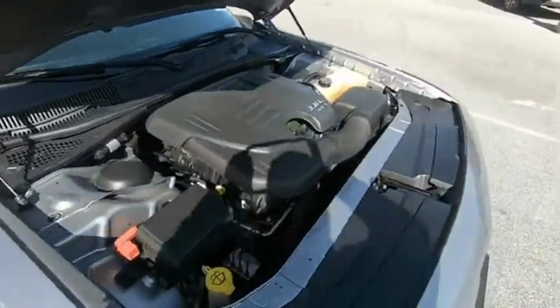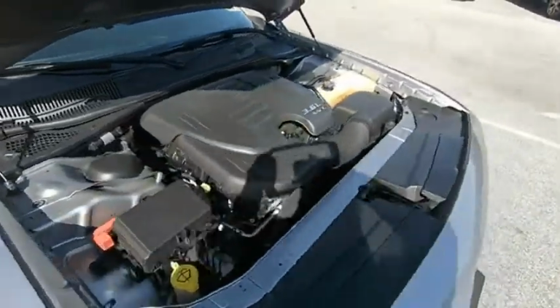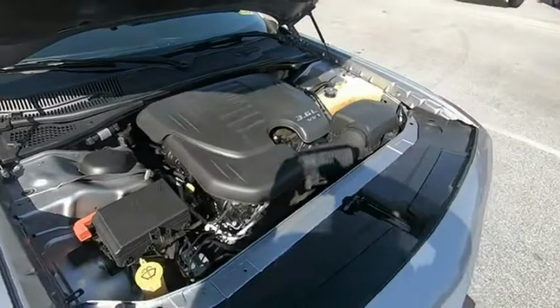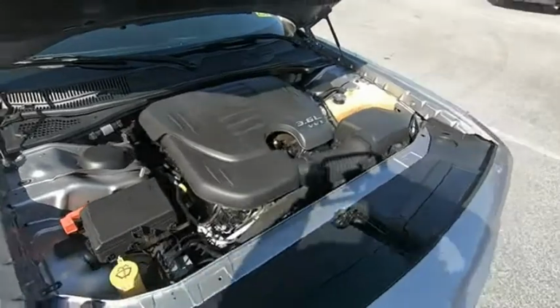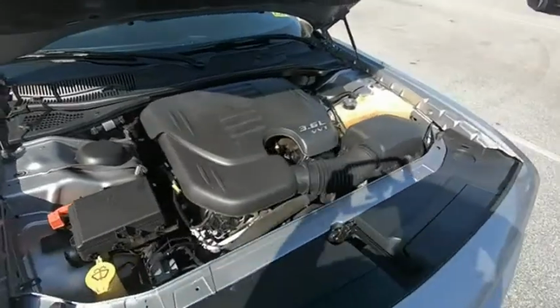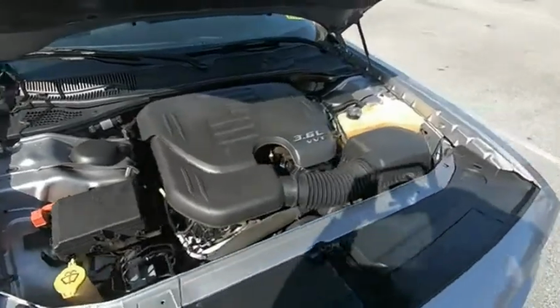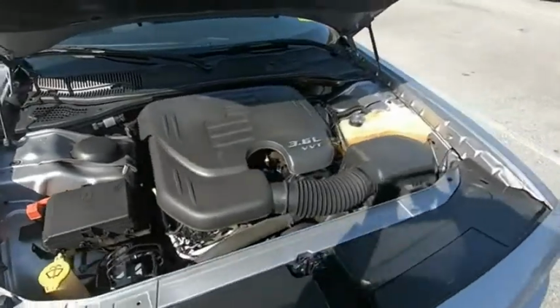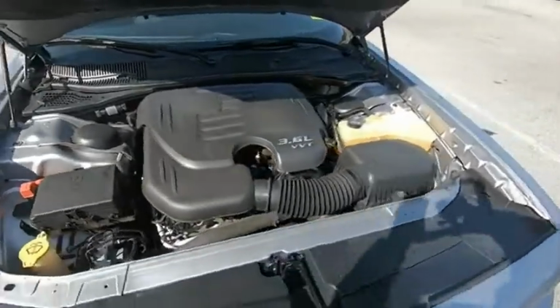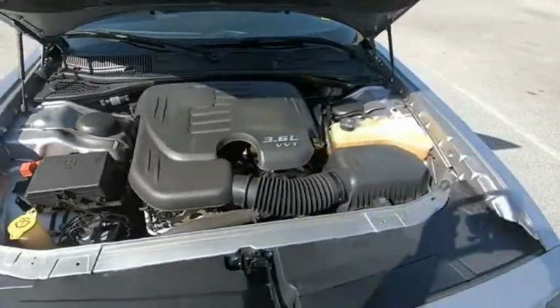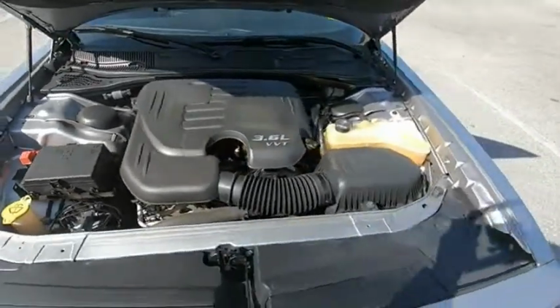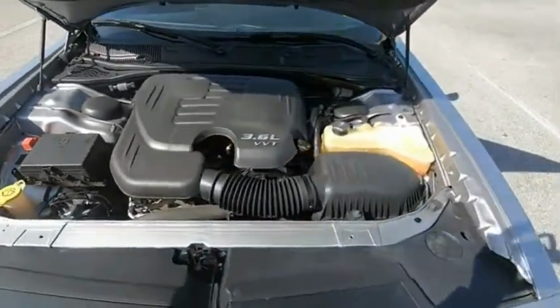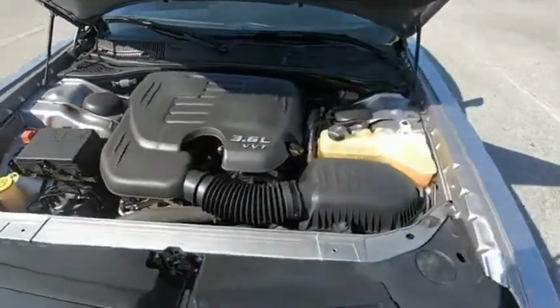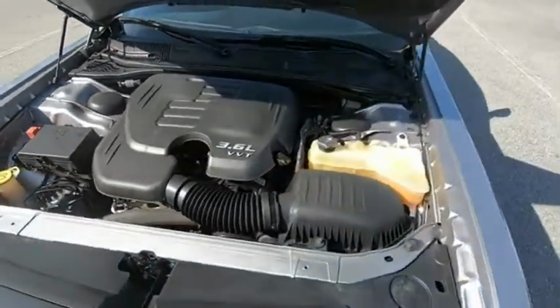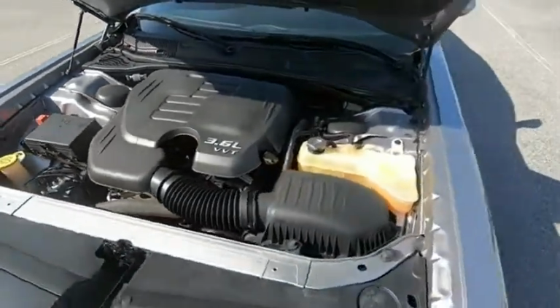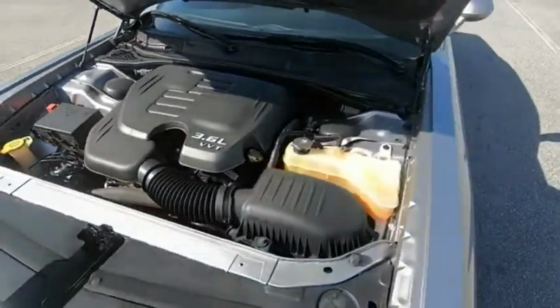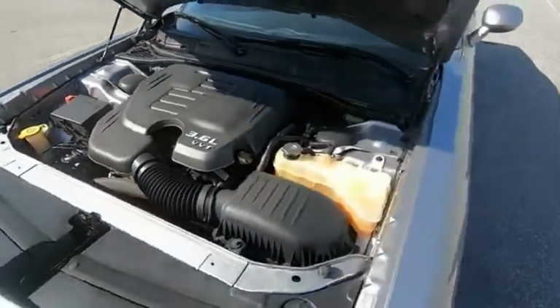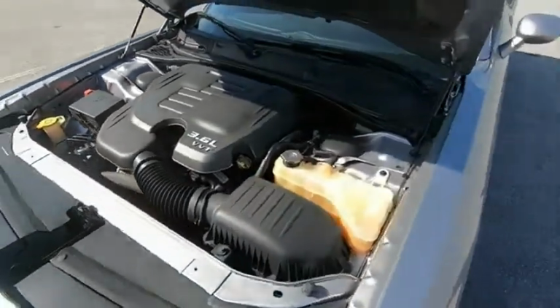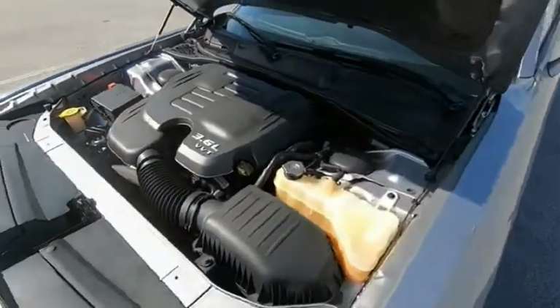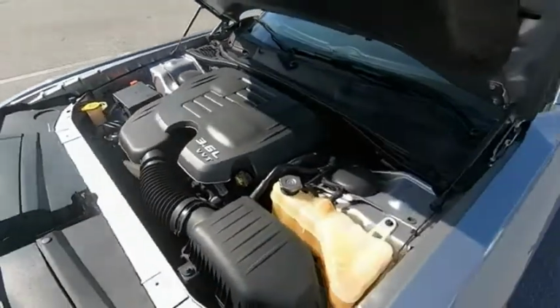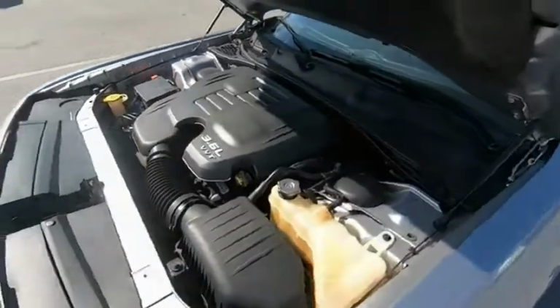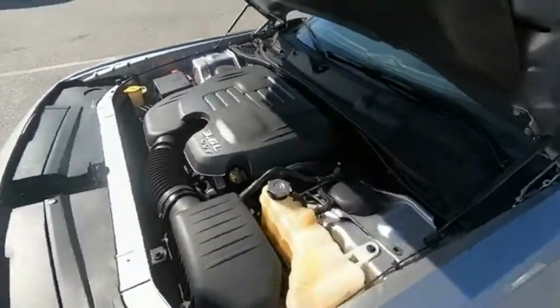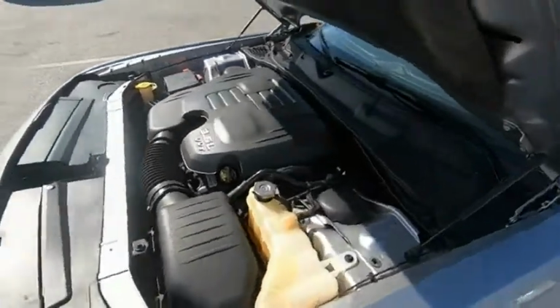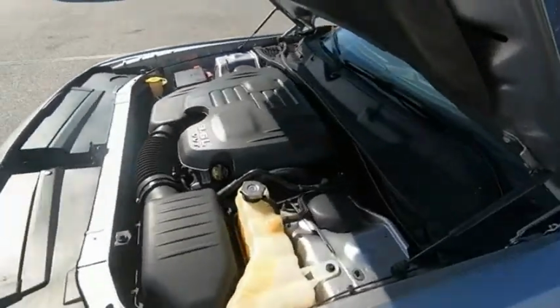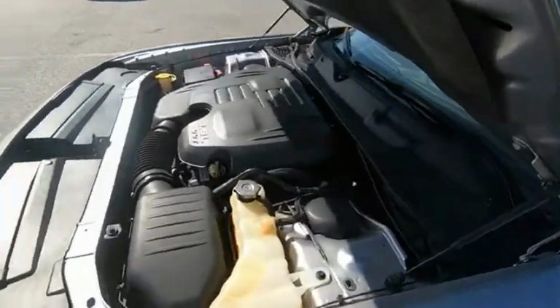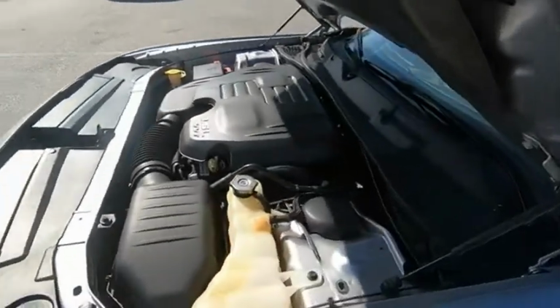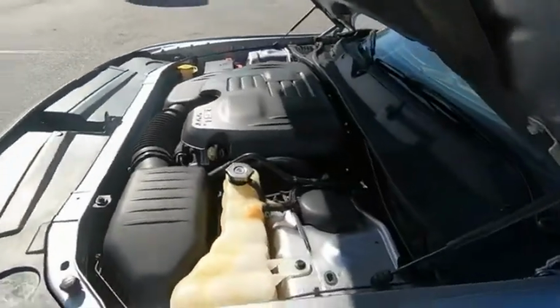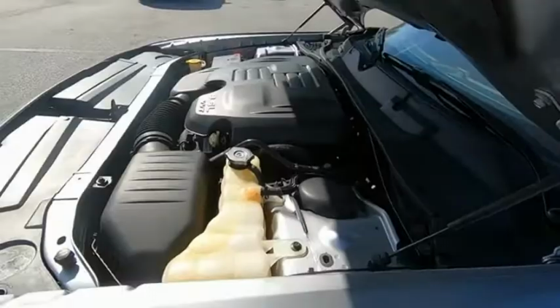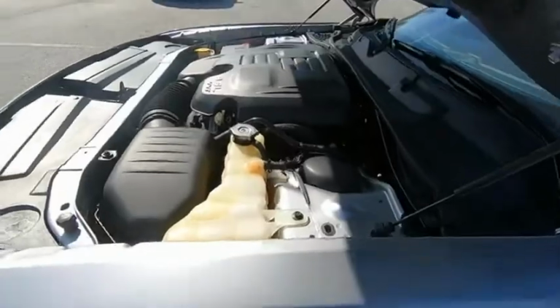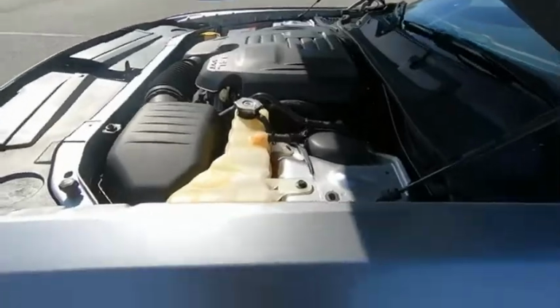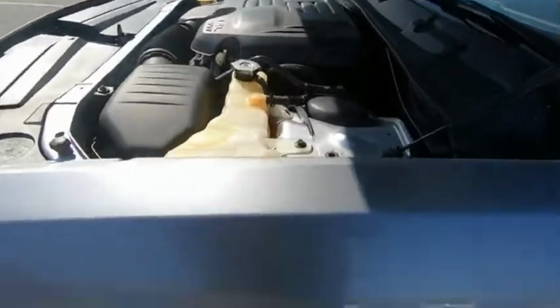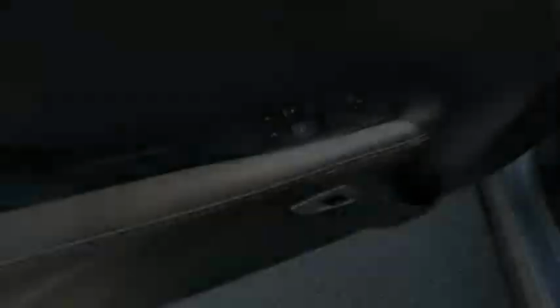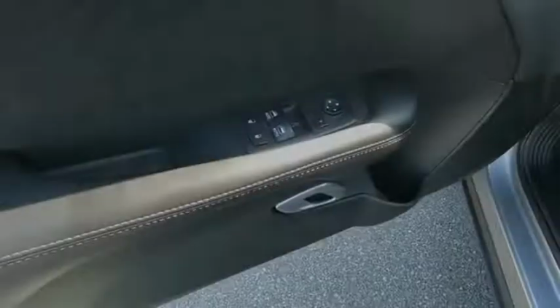The Dodge Challenger delivers on style and performance. It's powerful, practical, and efficient. Wouldn't you look great in this vehicle? Stop in today and see for yourself.